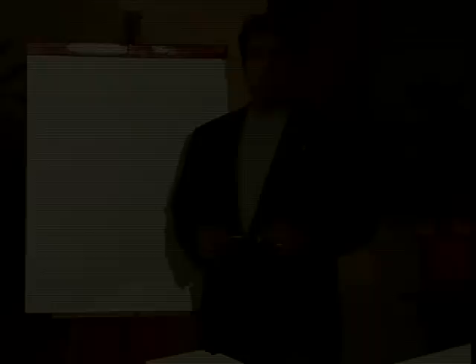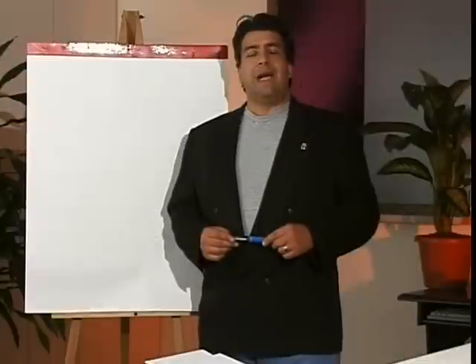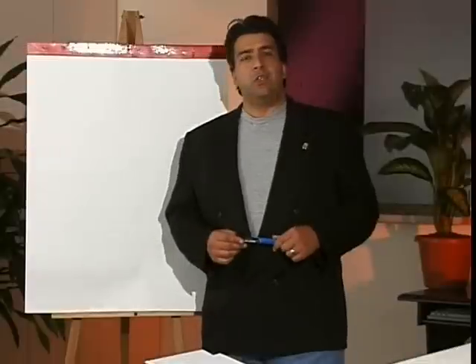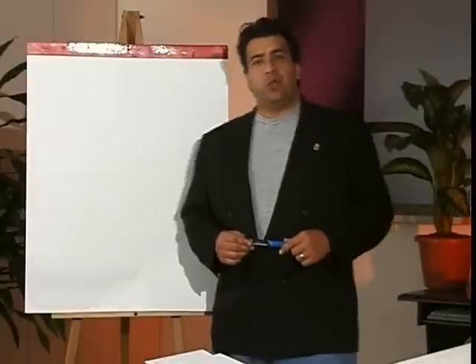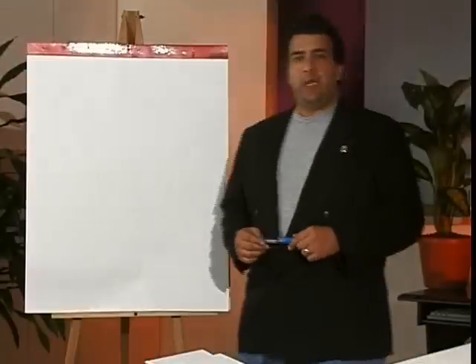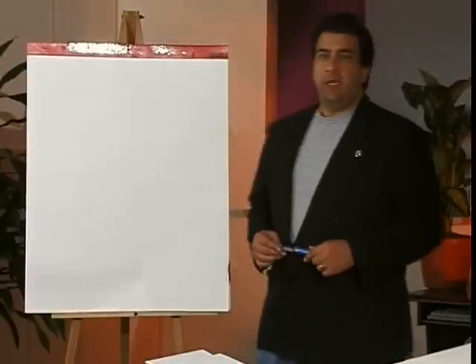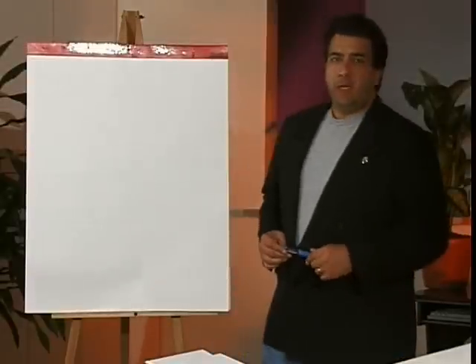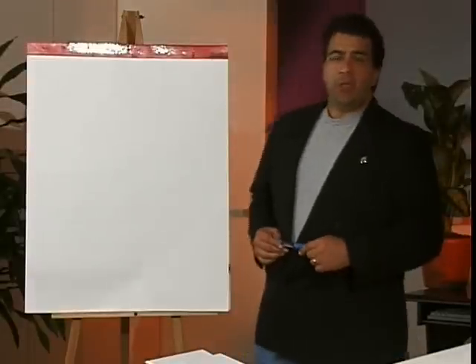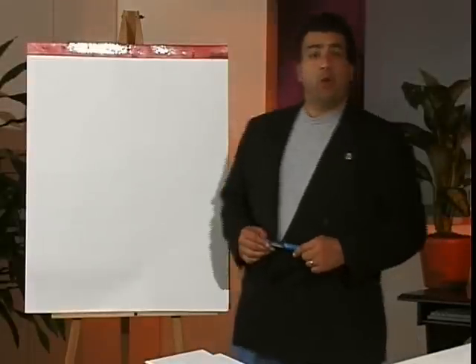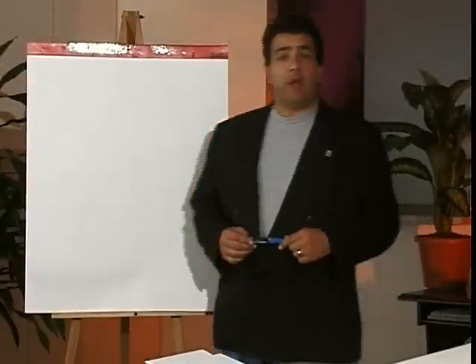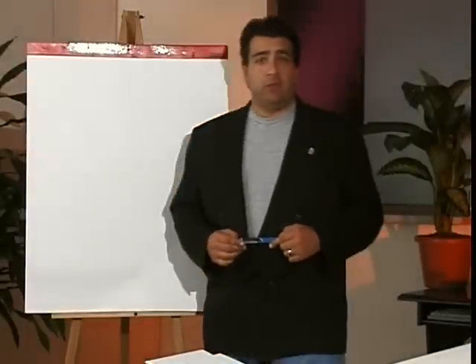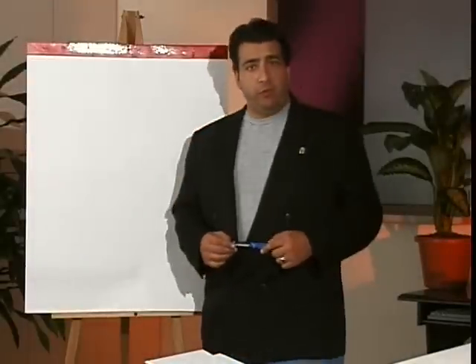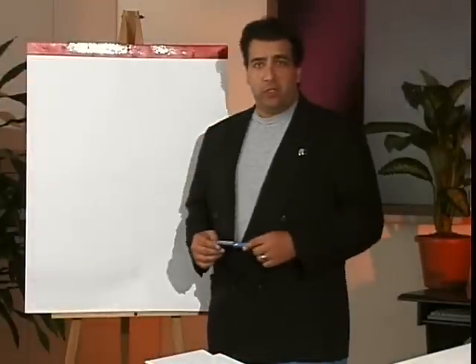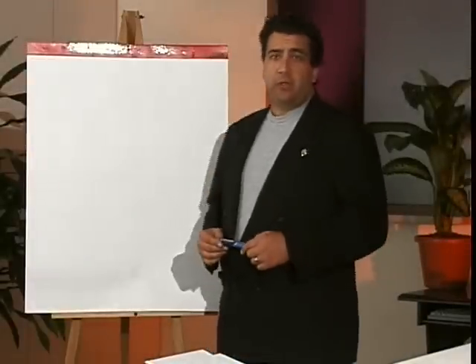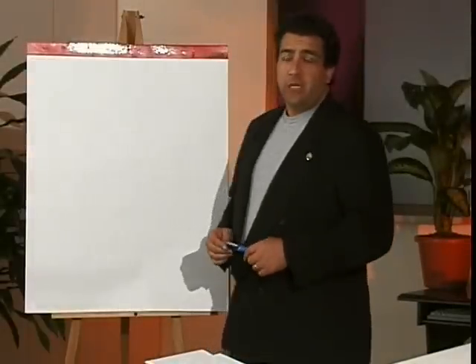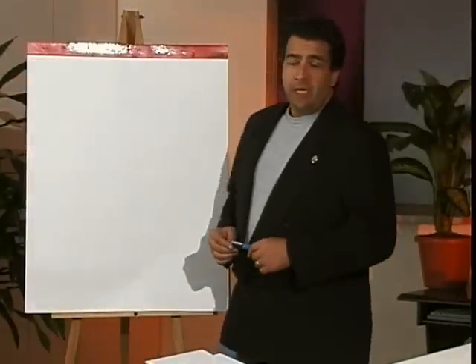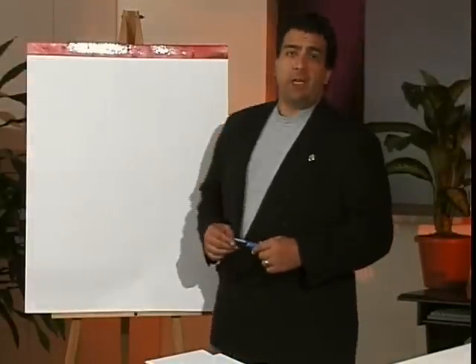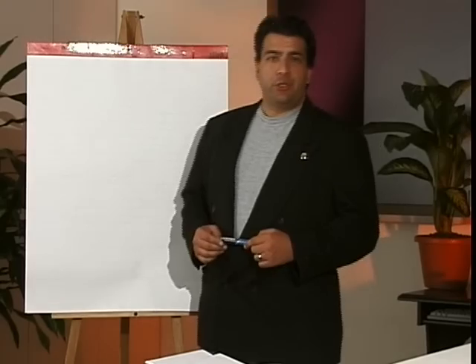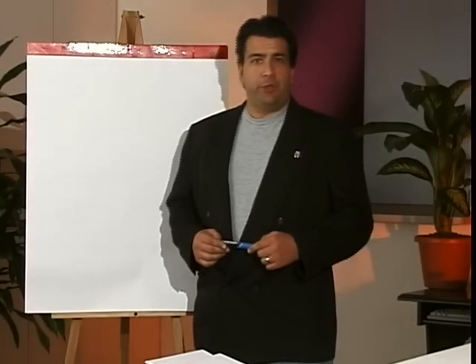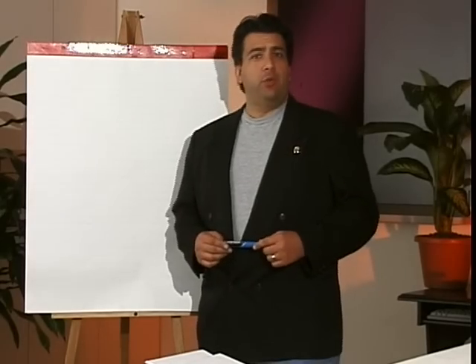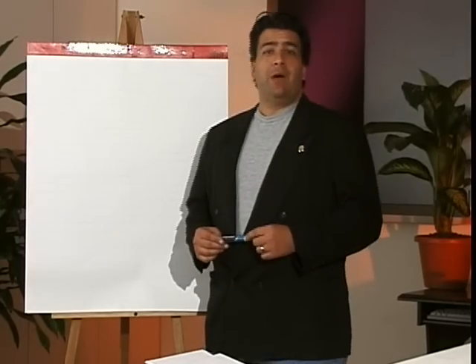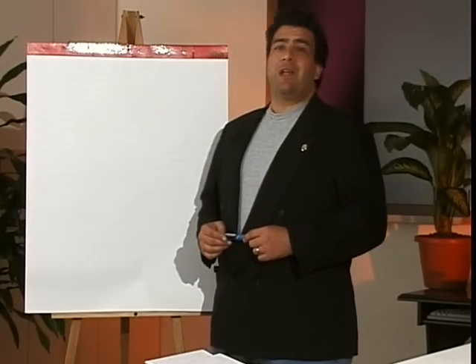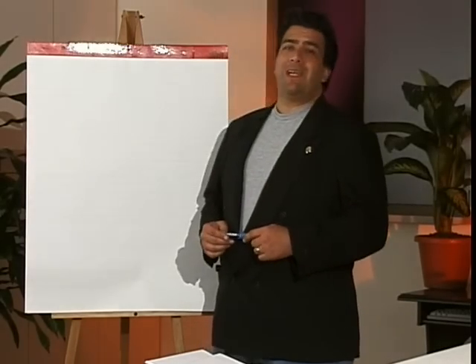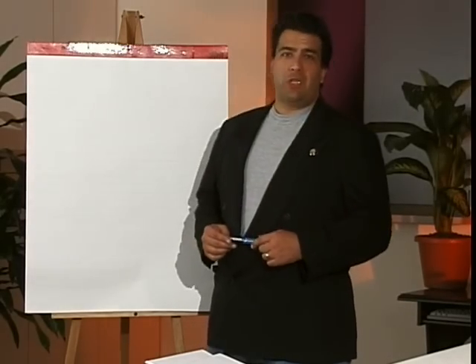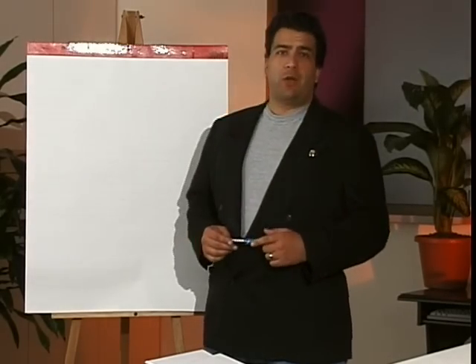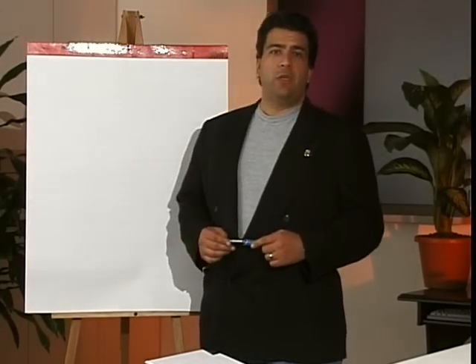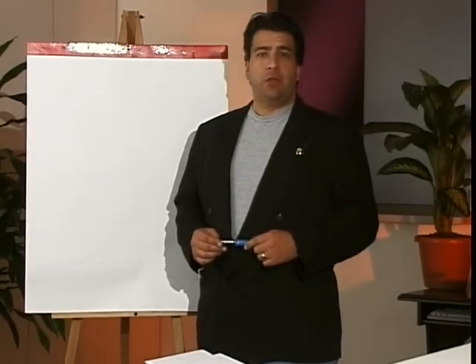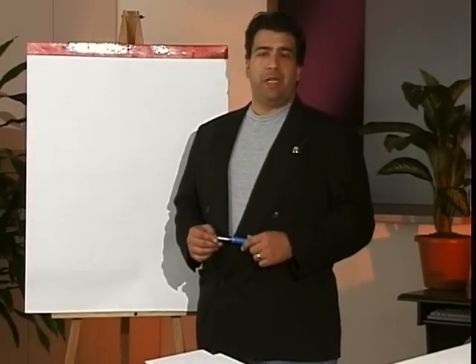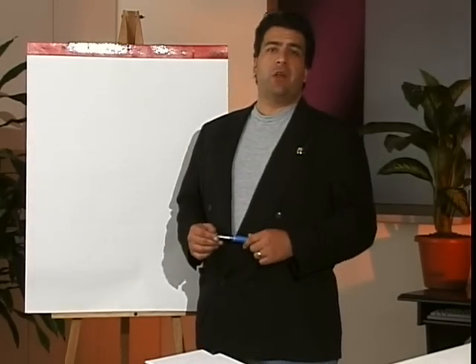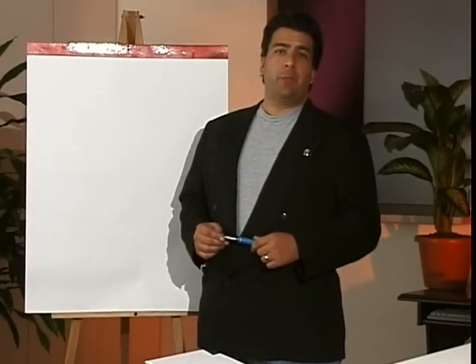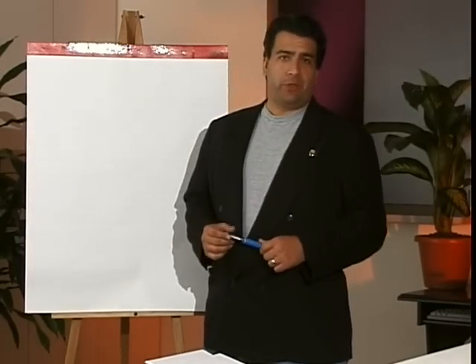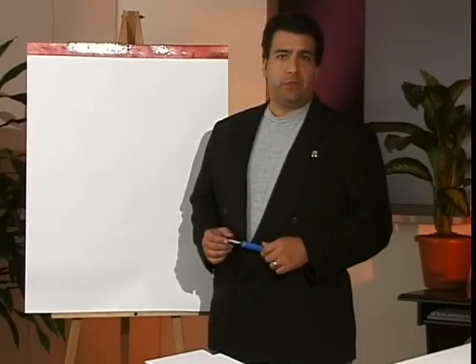Hi, this is Joe Iannetti. I'm one of the co-writers of the movie Suckers, and I'm going to show you how not to get suckered on your next car purchase.